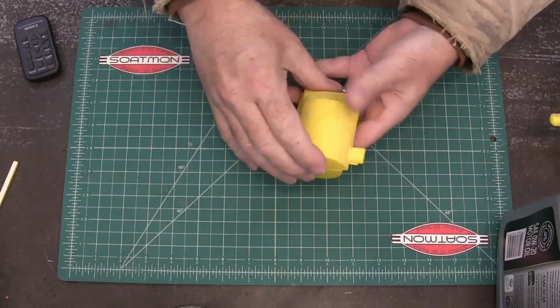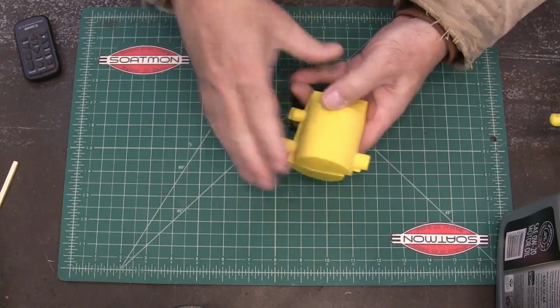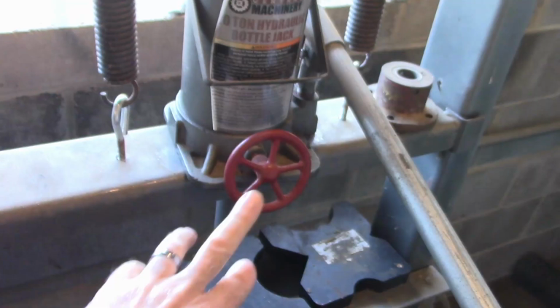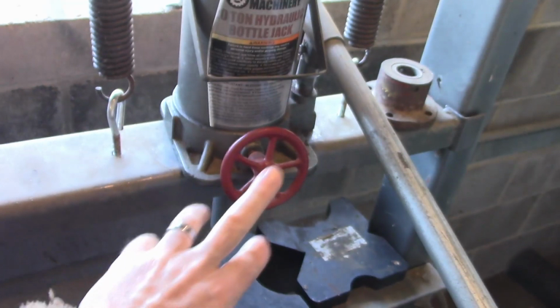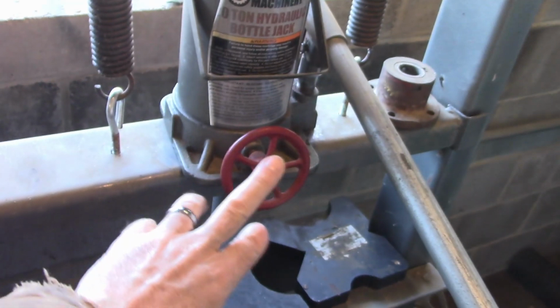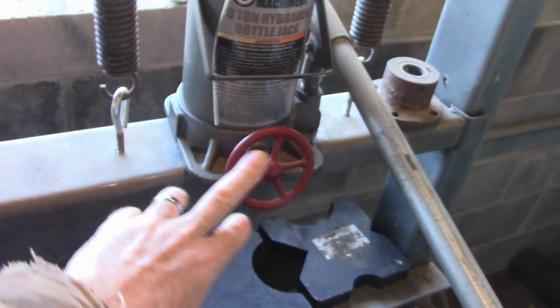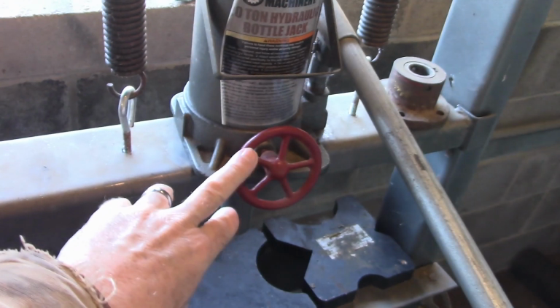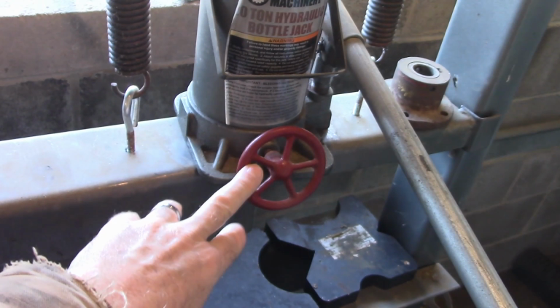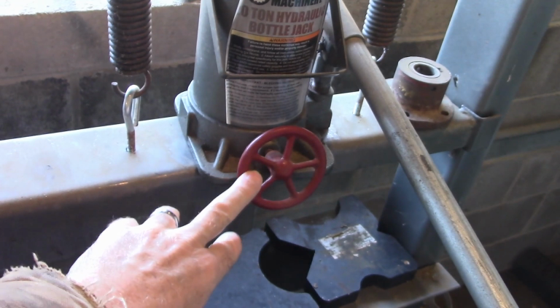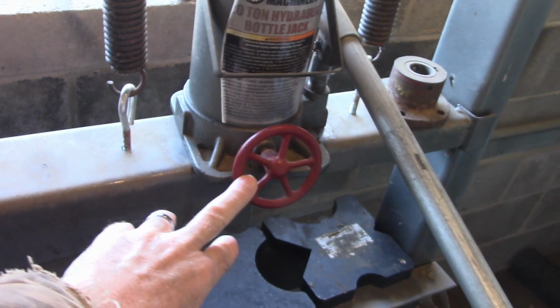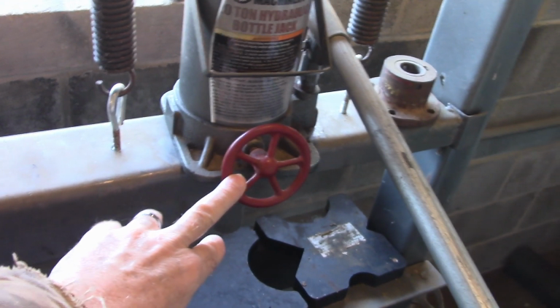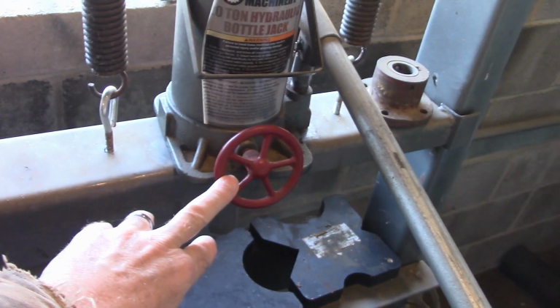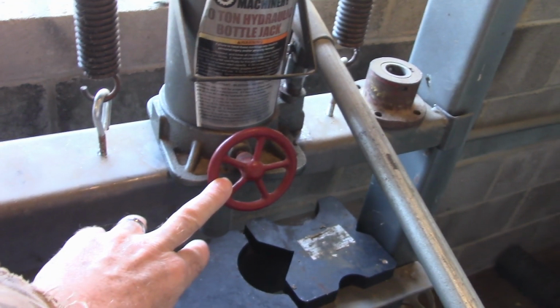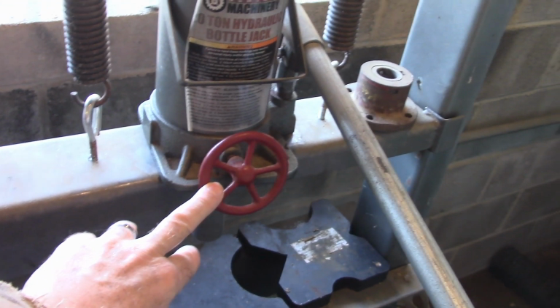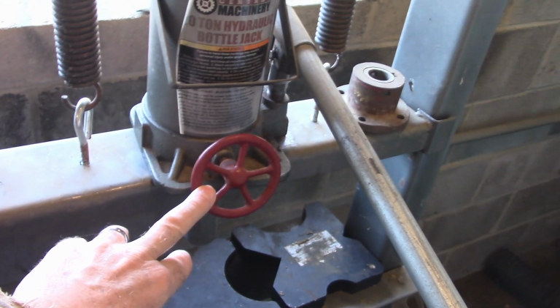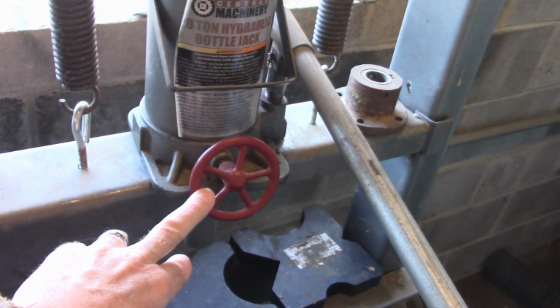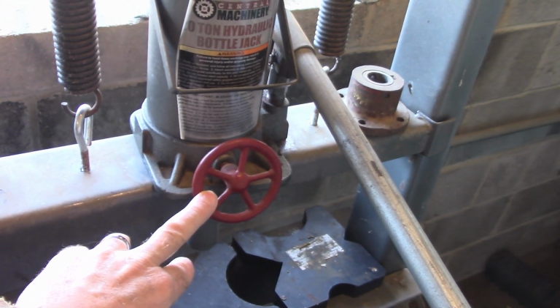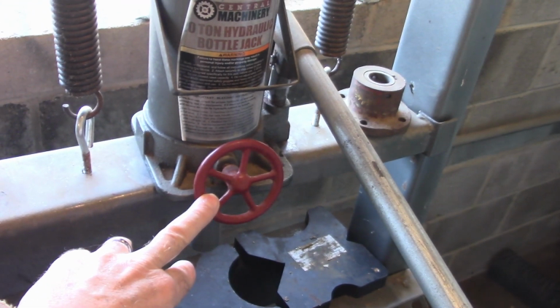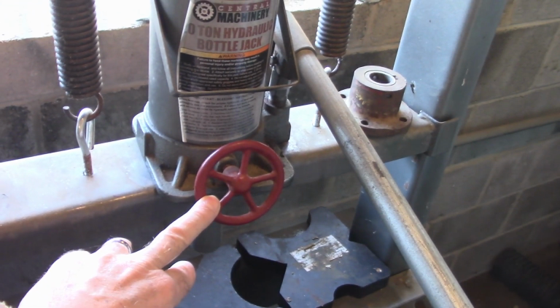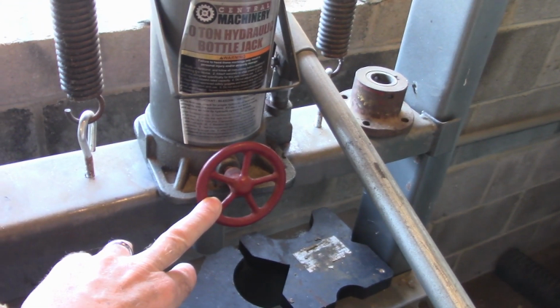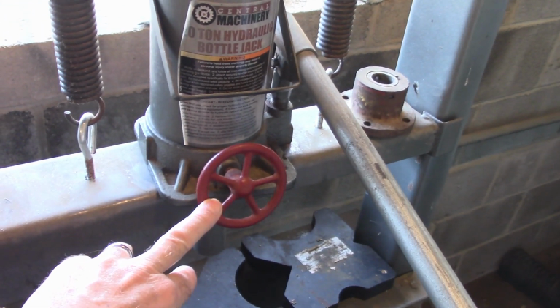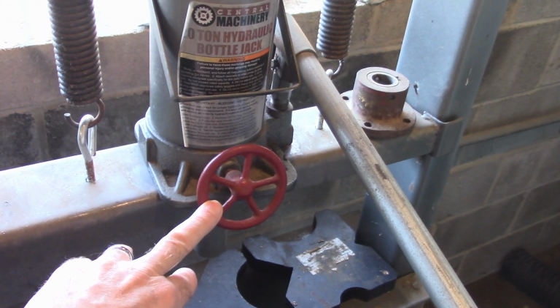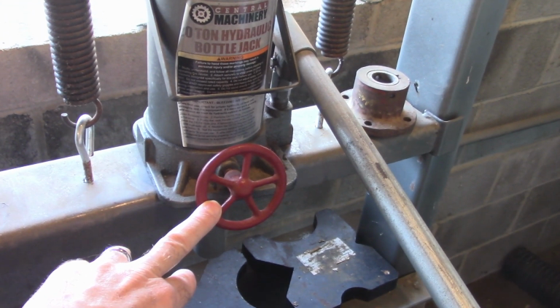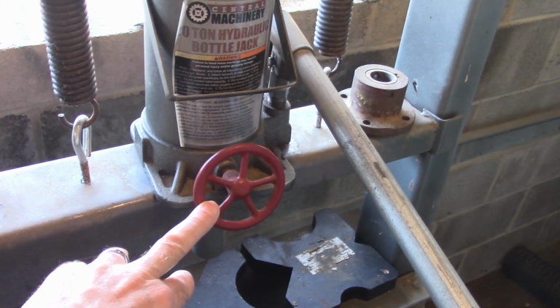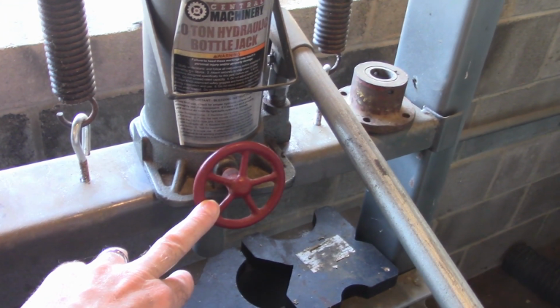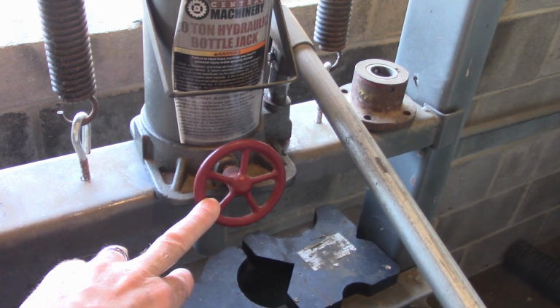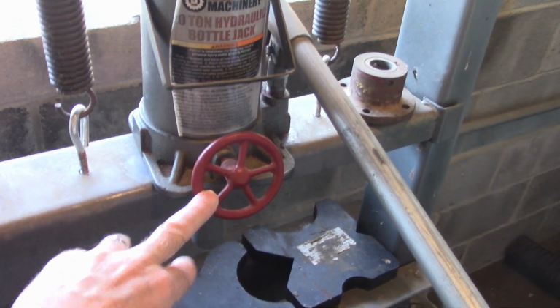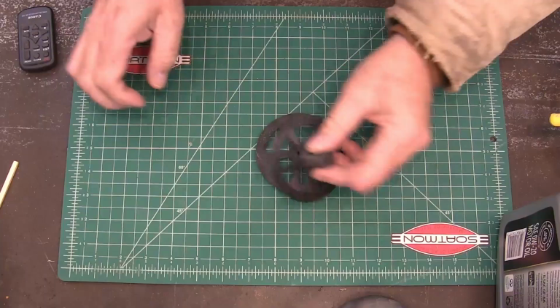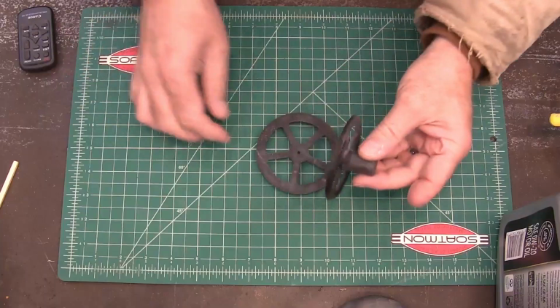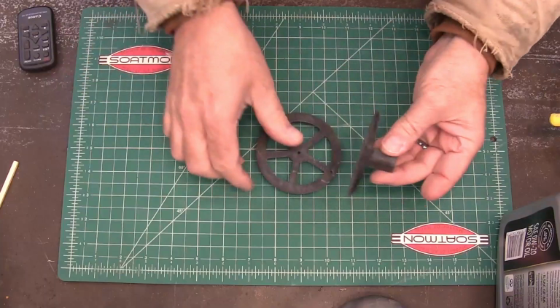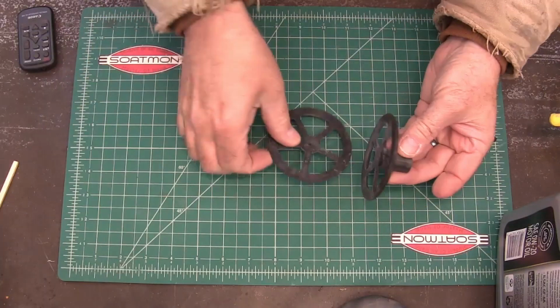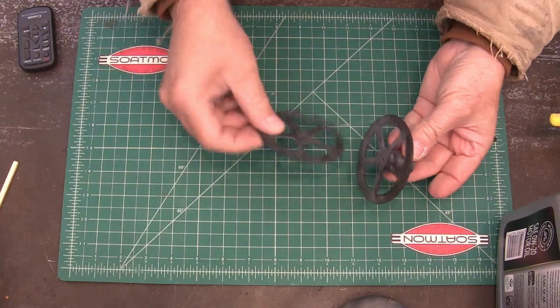I changed out to a hand wheel on my hydraulic press. Here's the pattern.